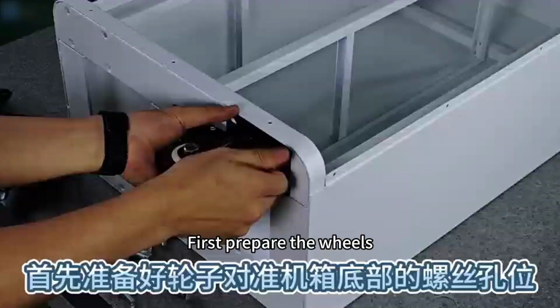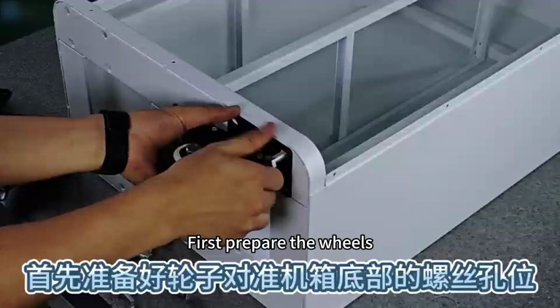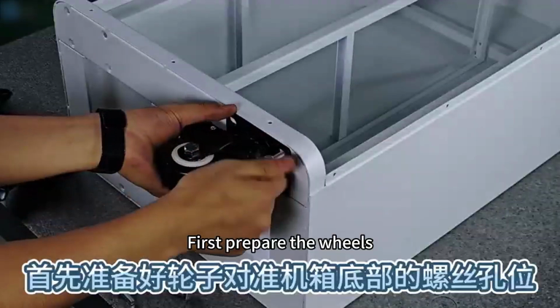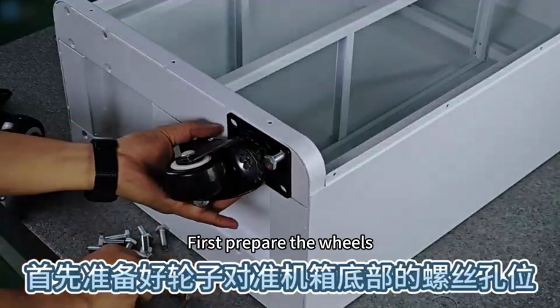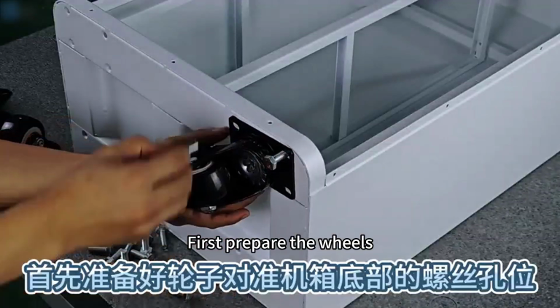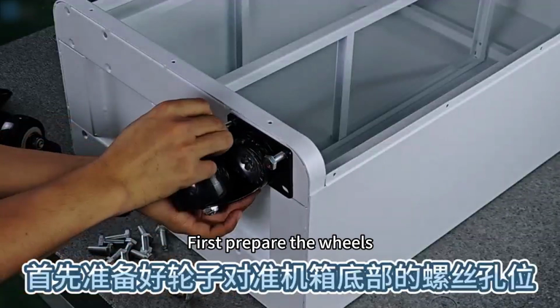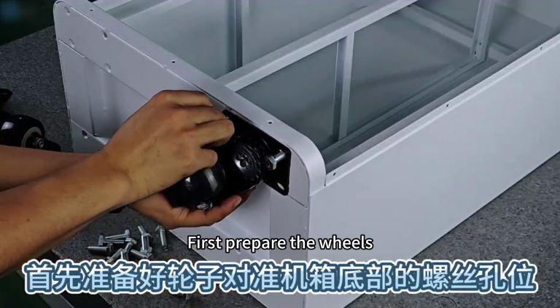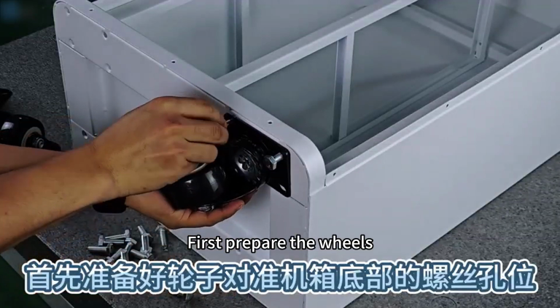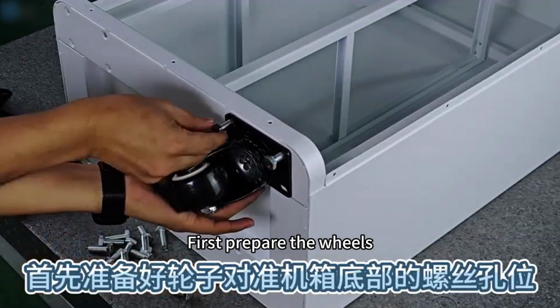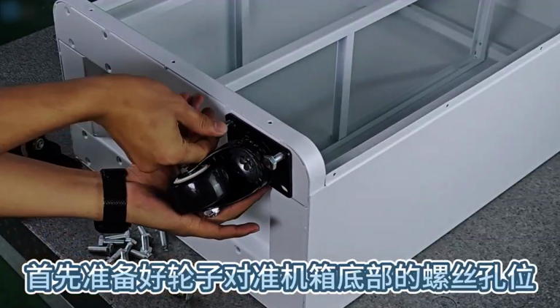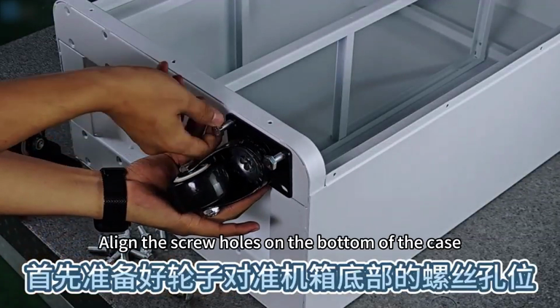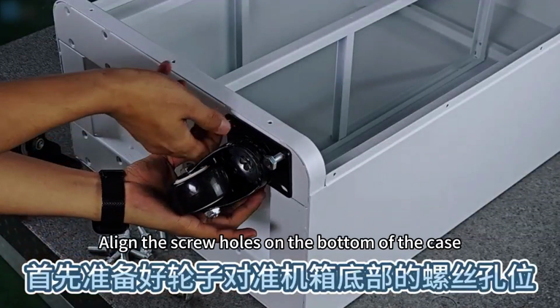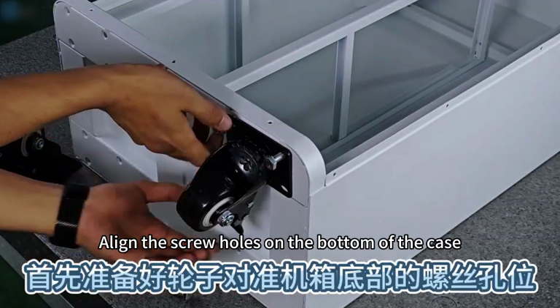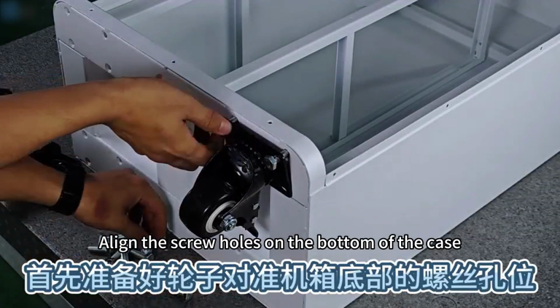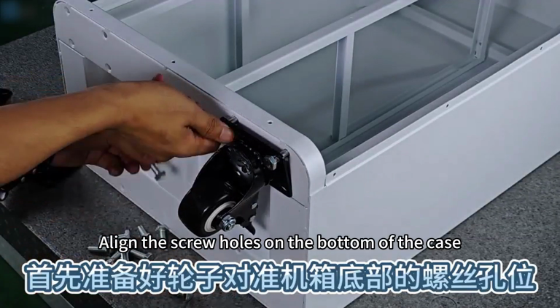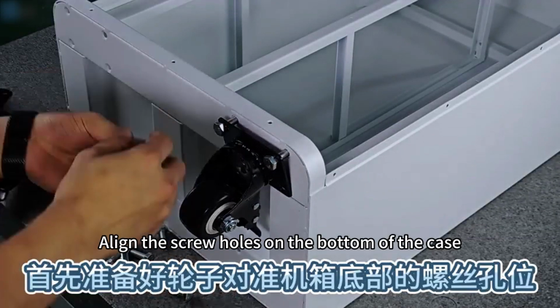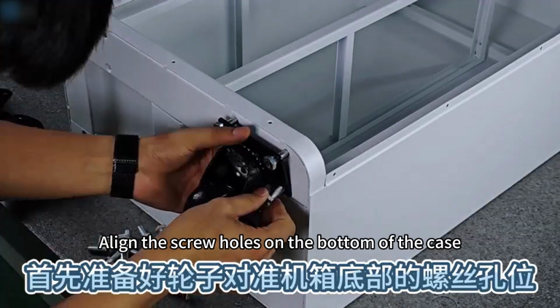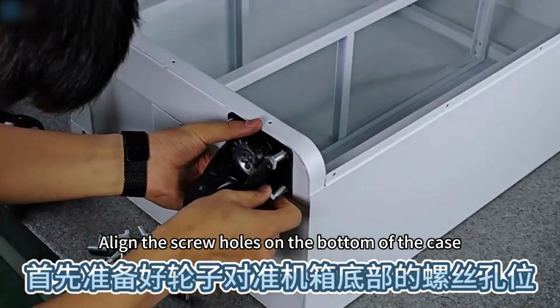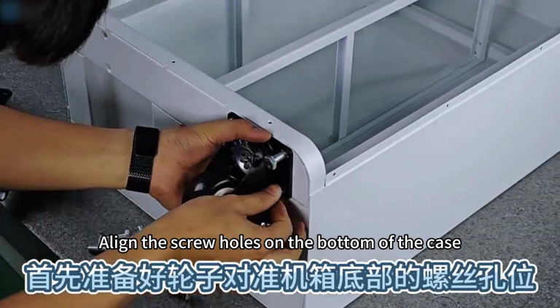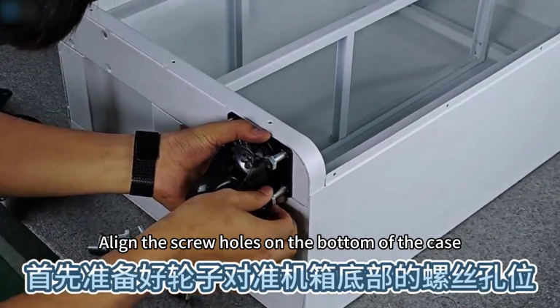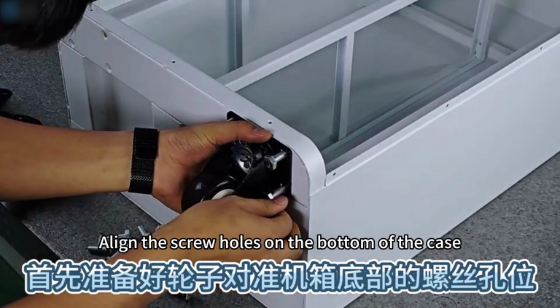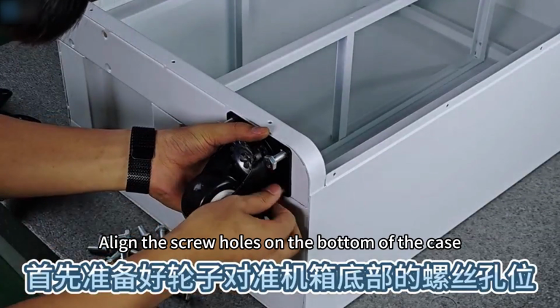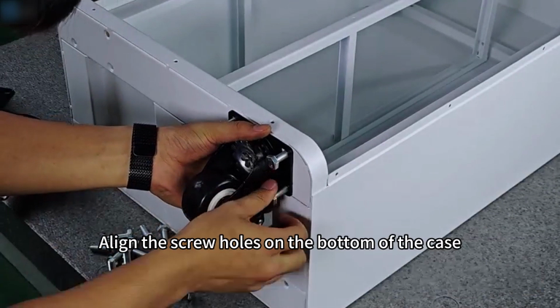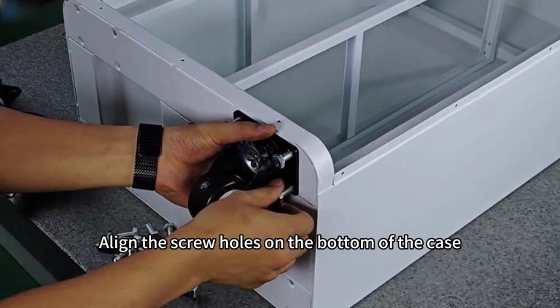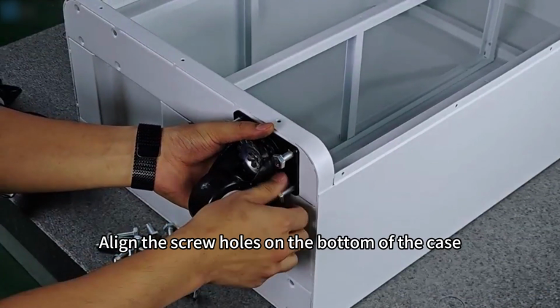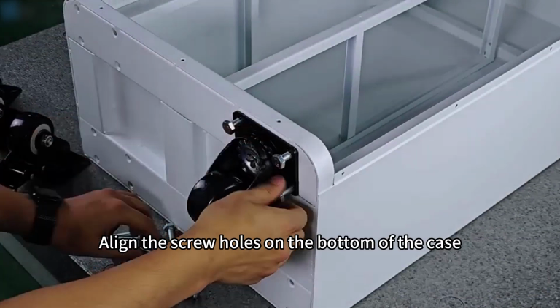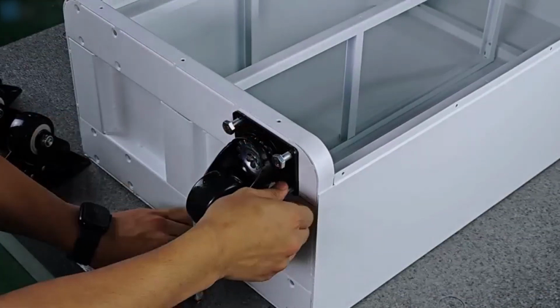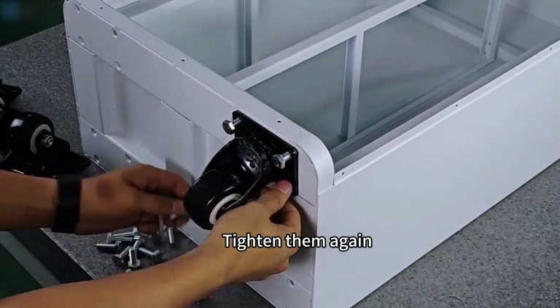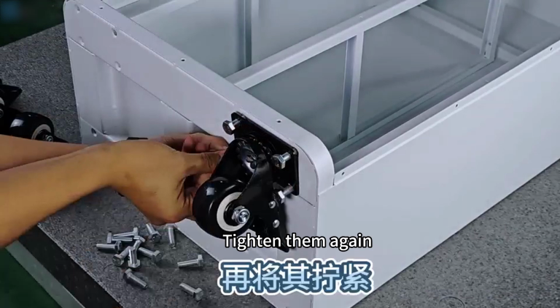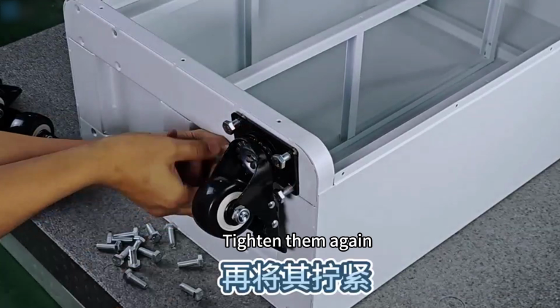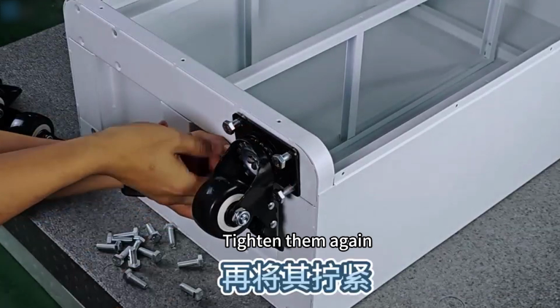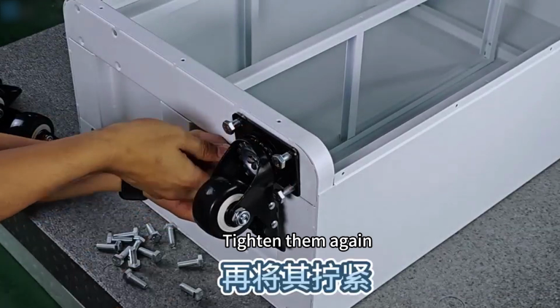First, prepare the wheels. Align the screw holes on the bottom of the case. Tighten them again.